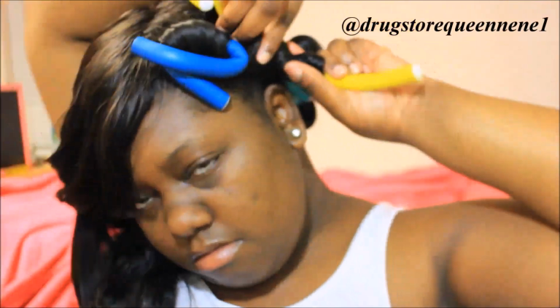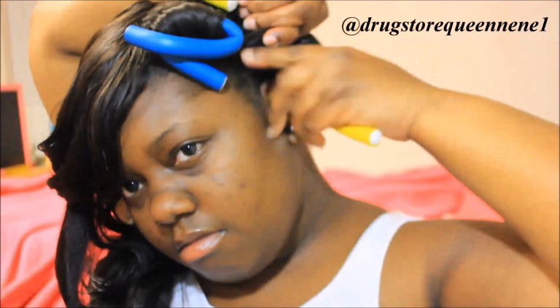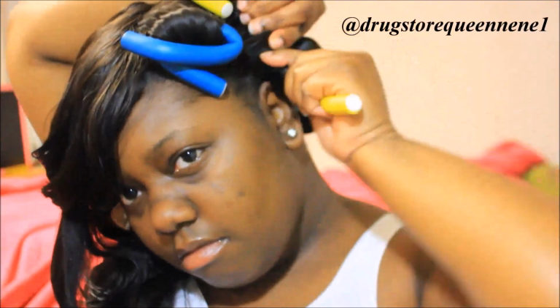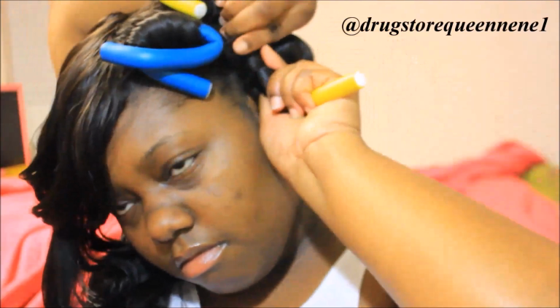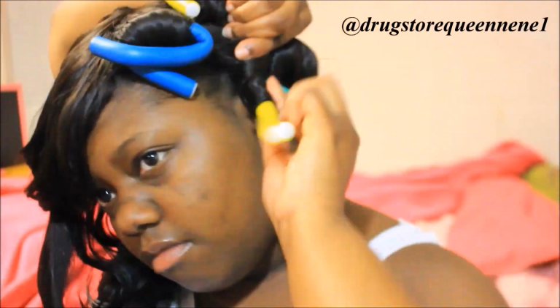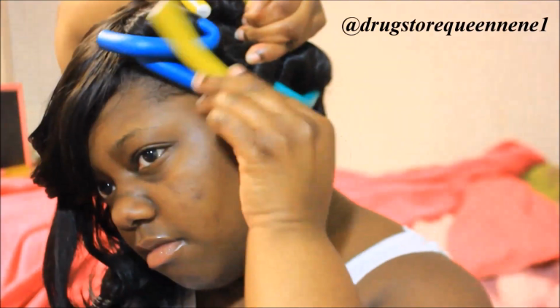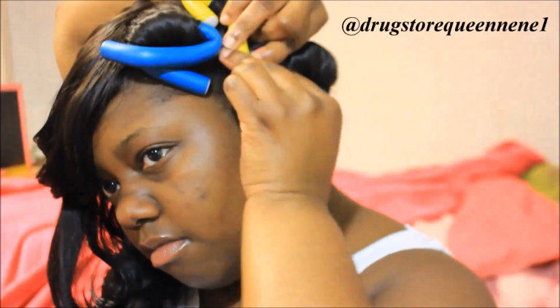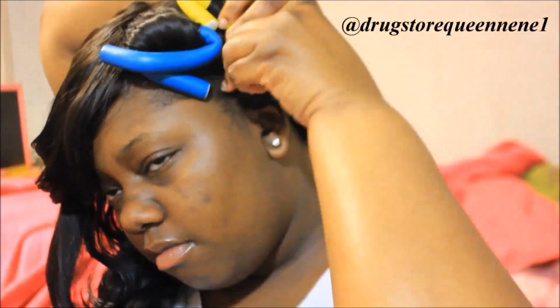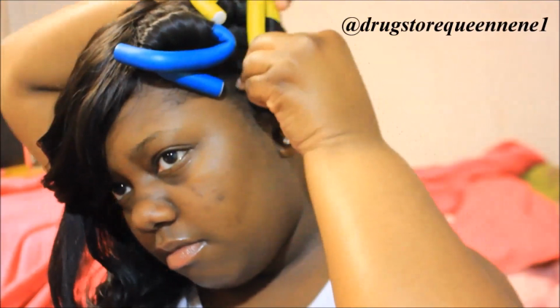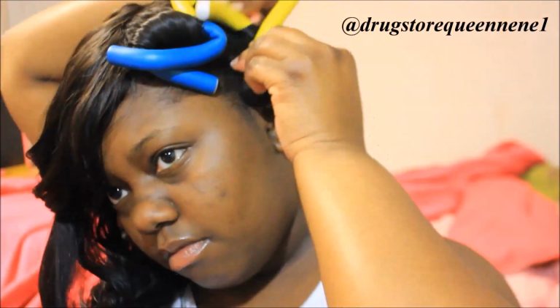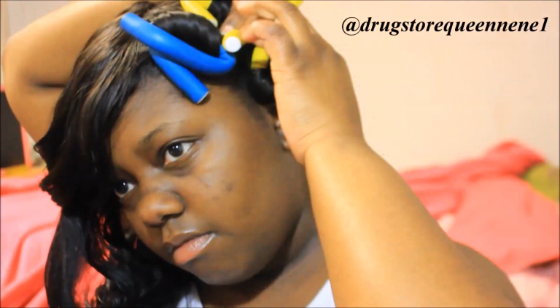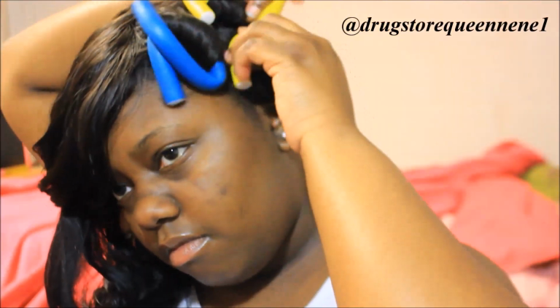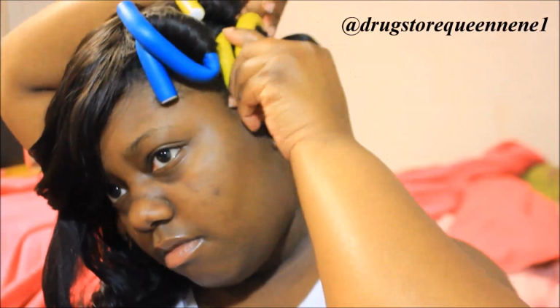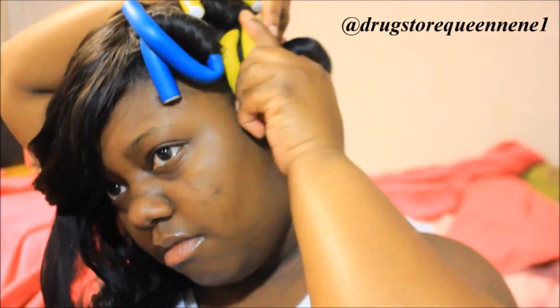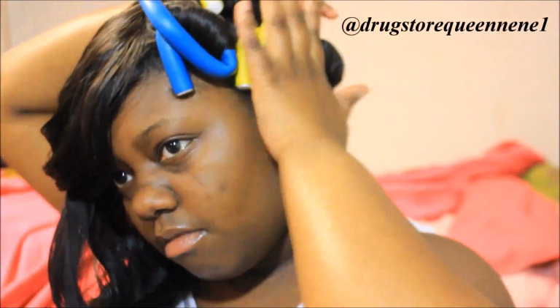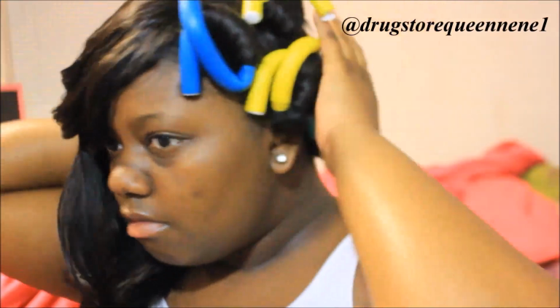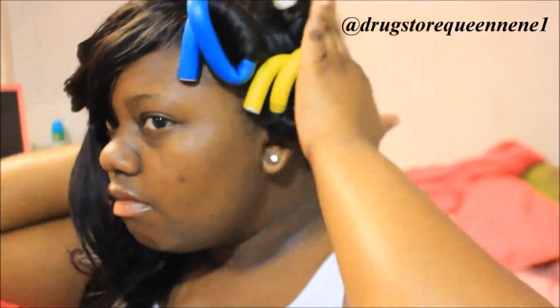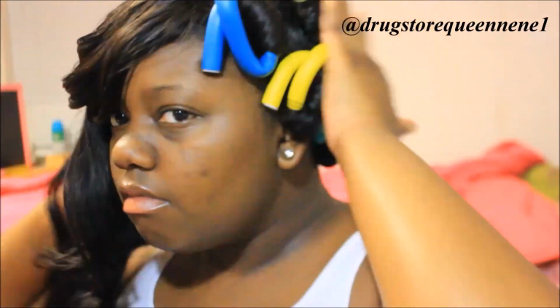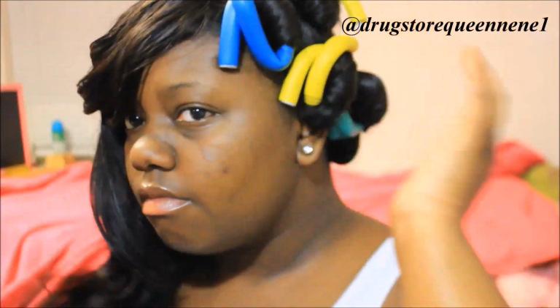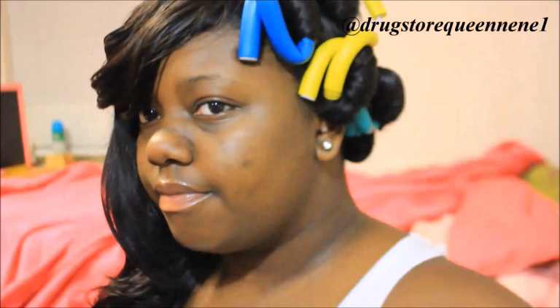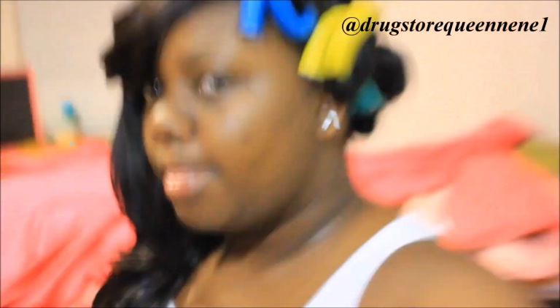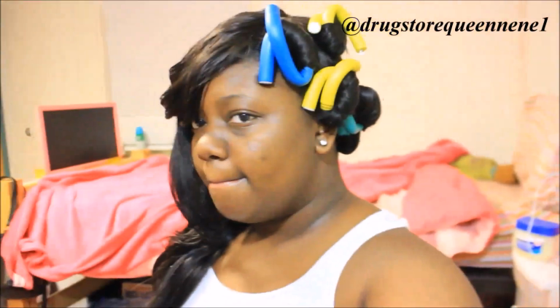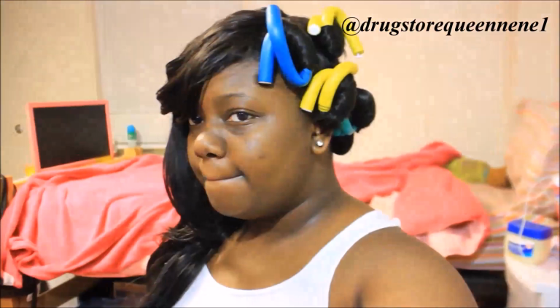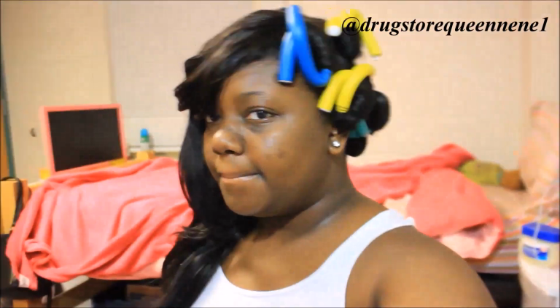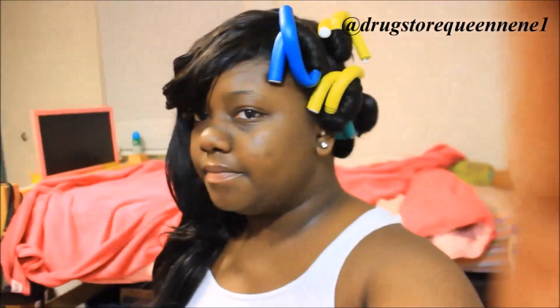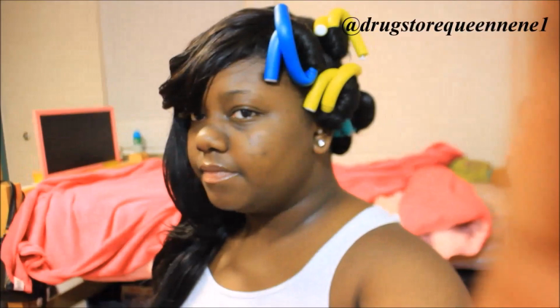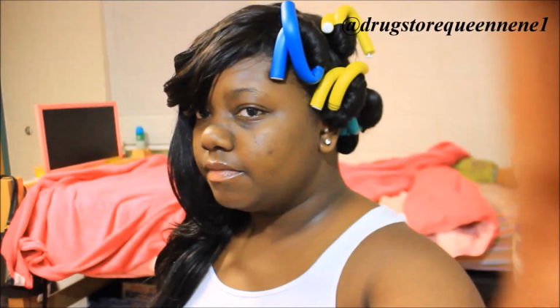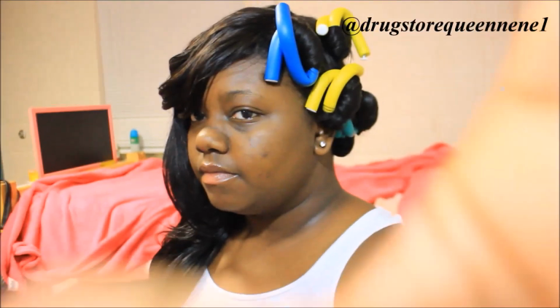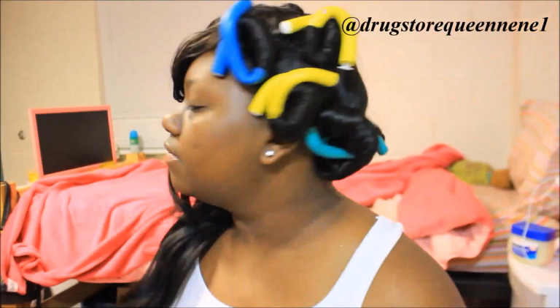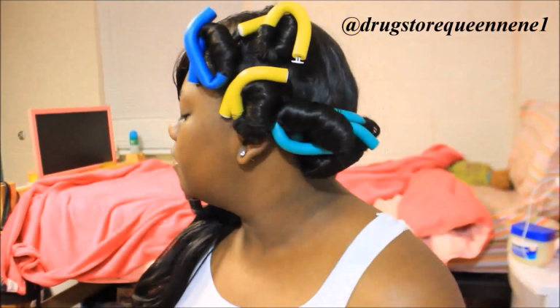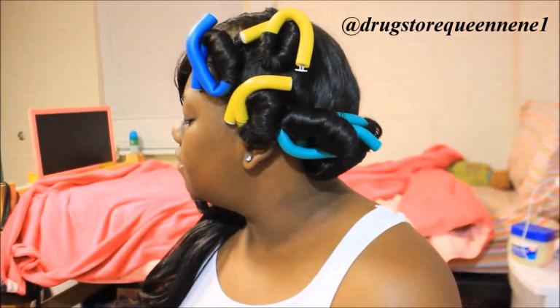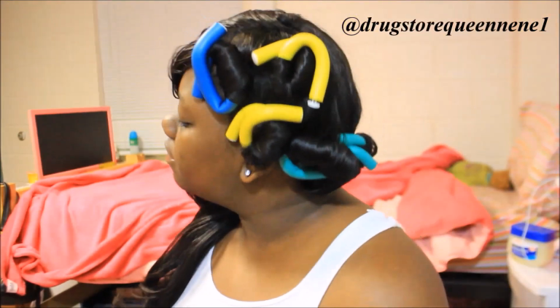And that's how I apply my flexi rods. I use the same color coordination on both sides. I just want to show you how I did this side.